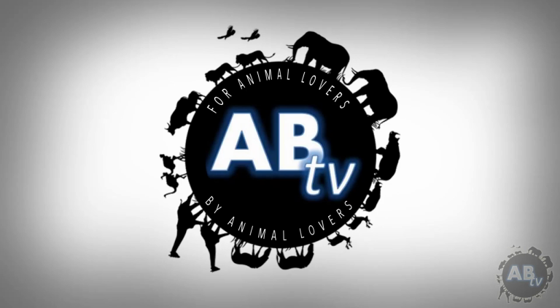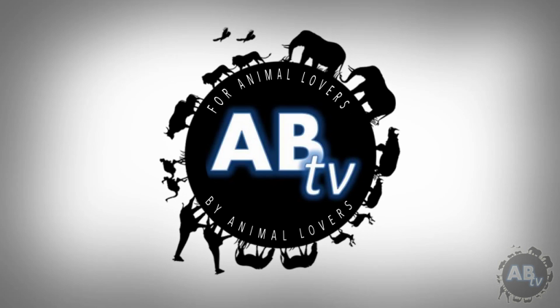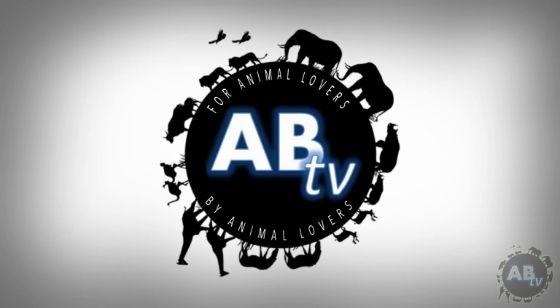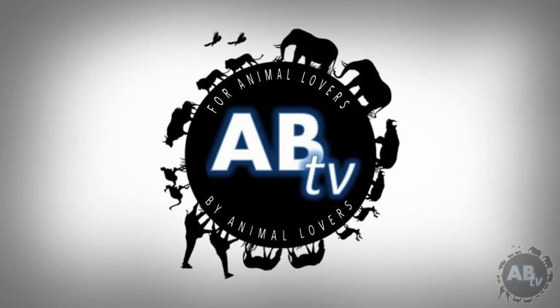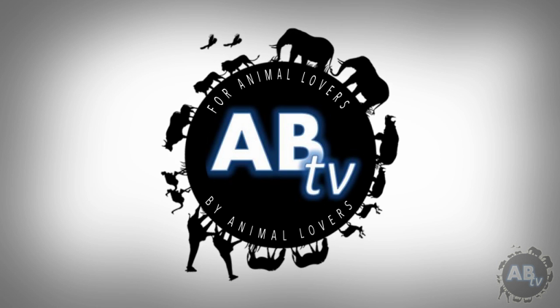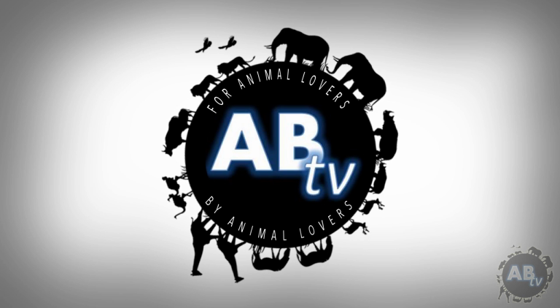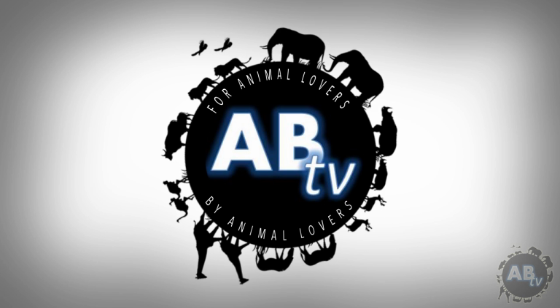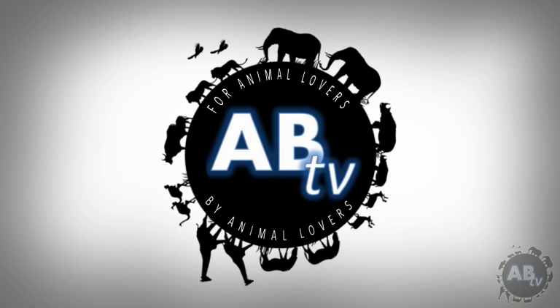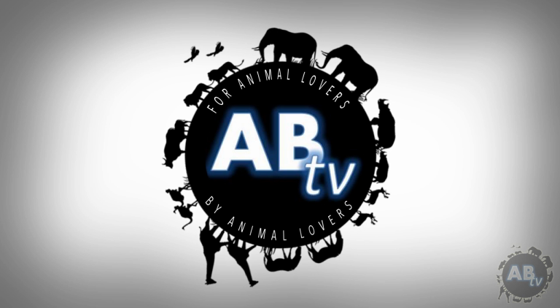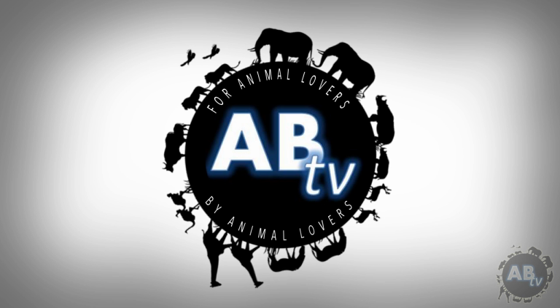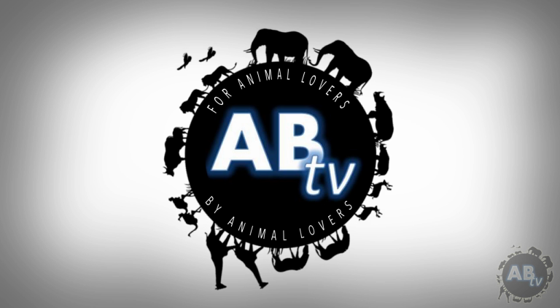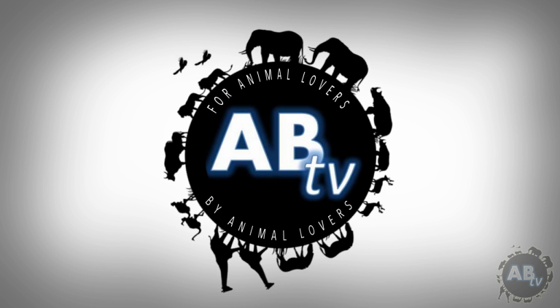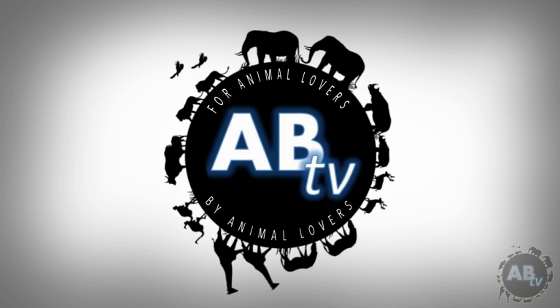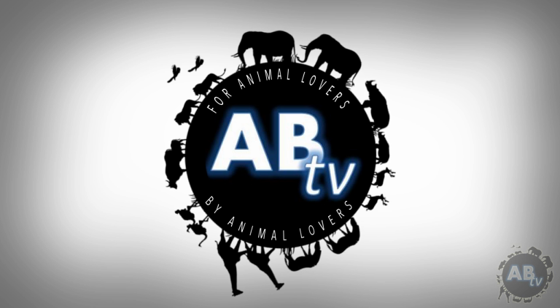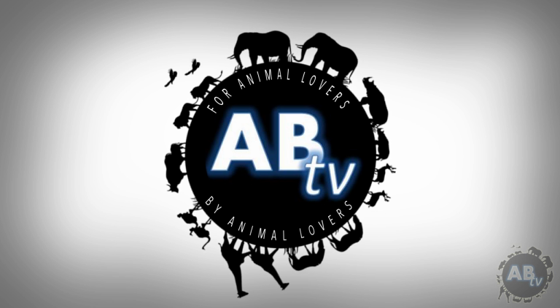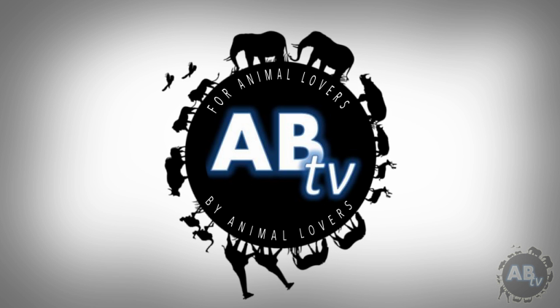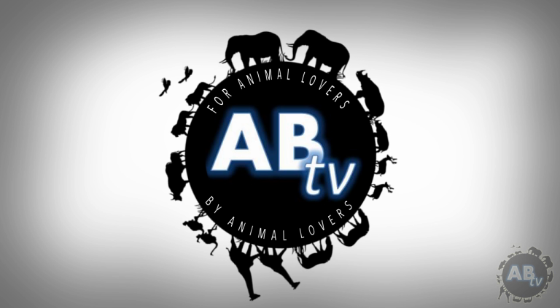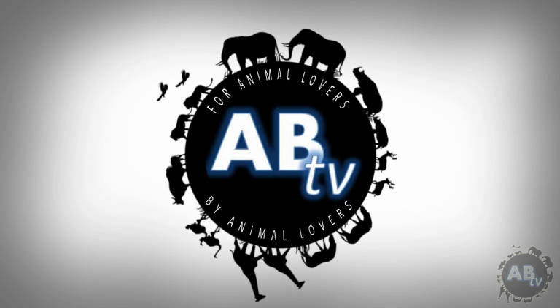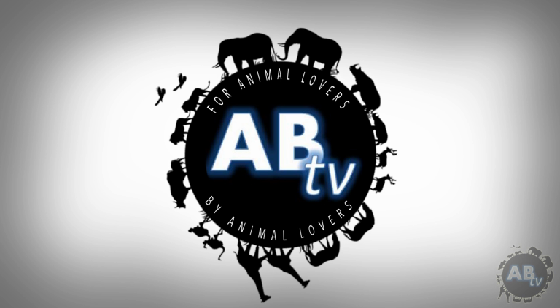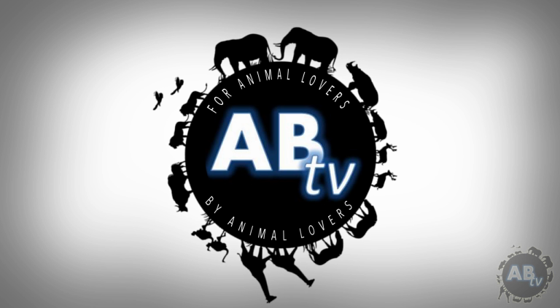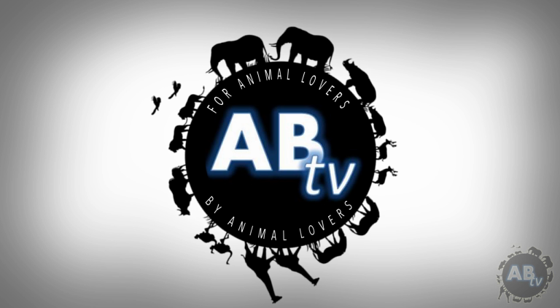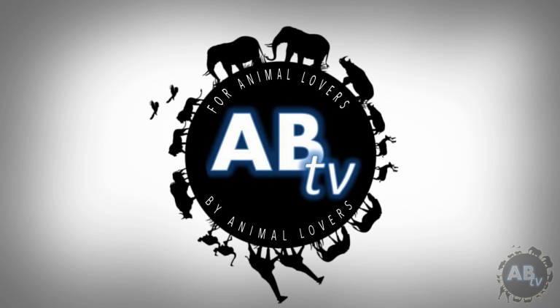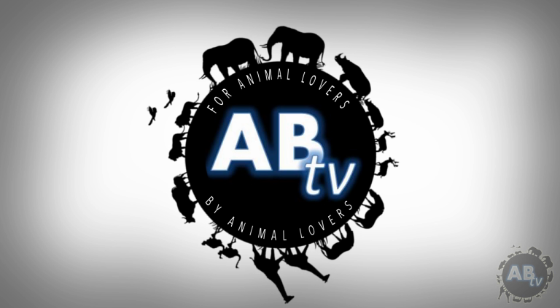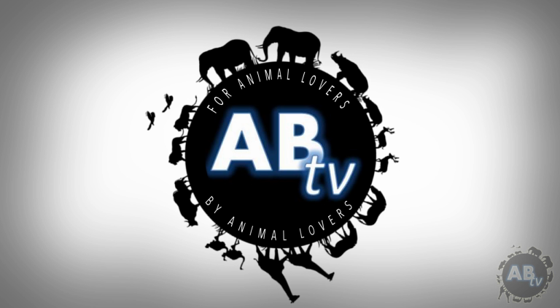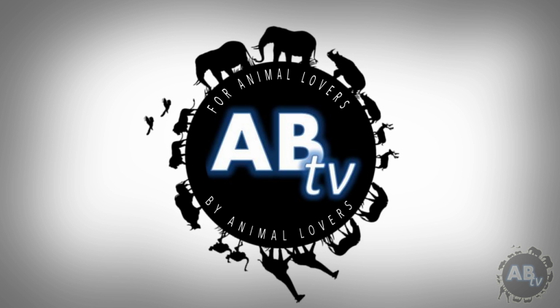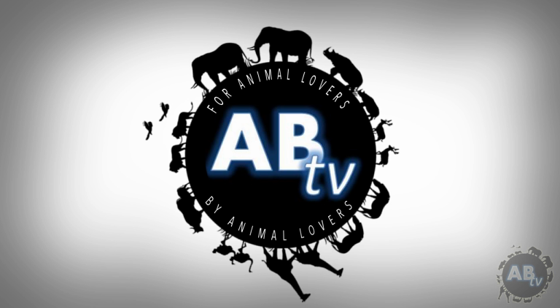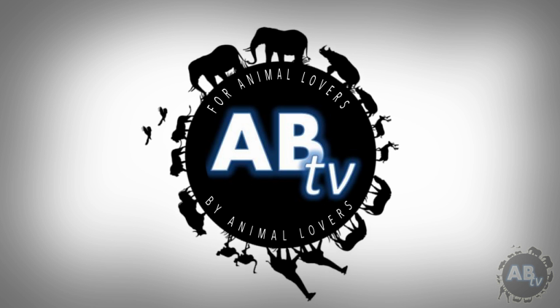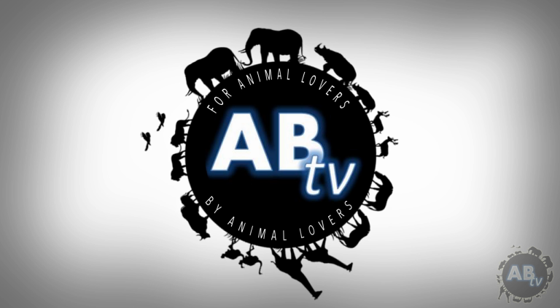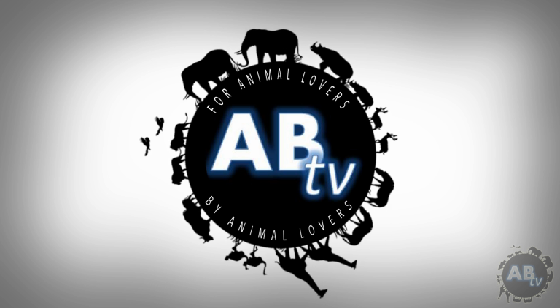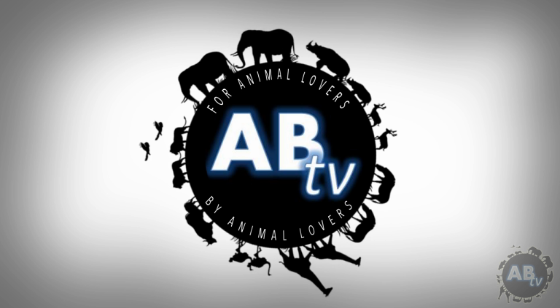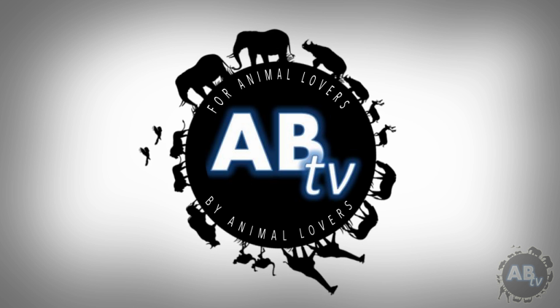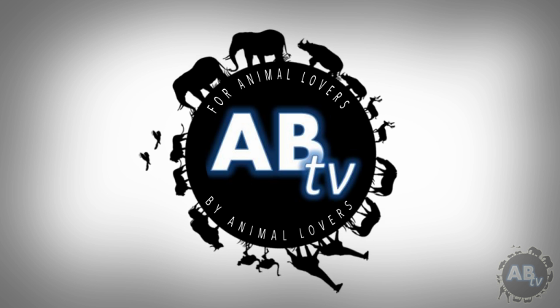This is ABTV, Animal Bites Television. For animal lovers, by animal lovers.